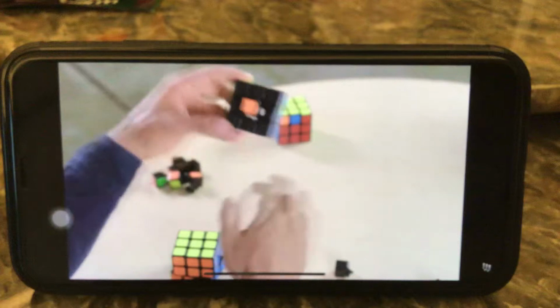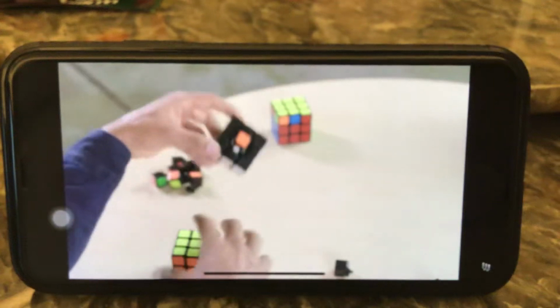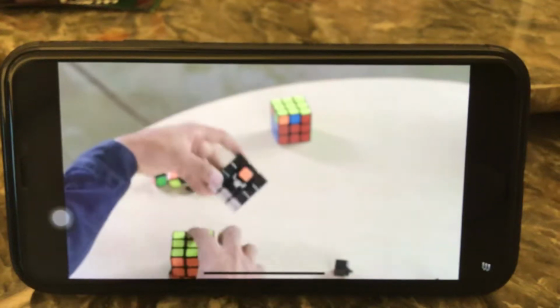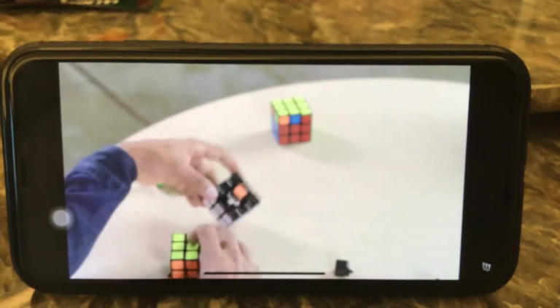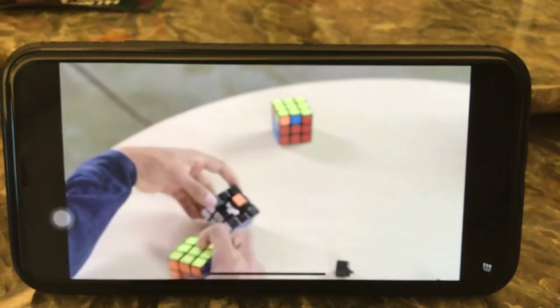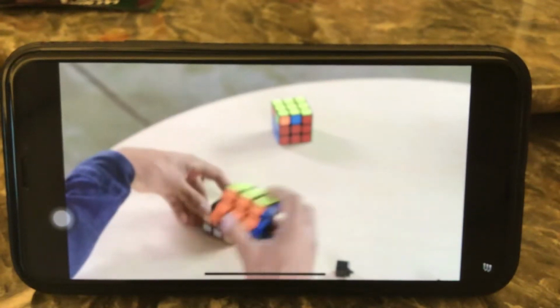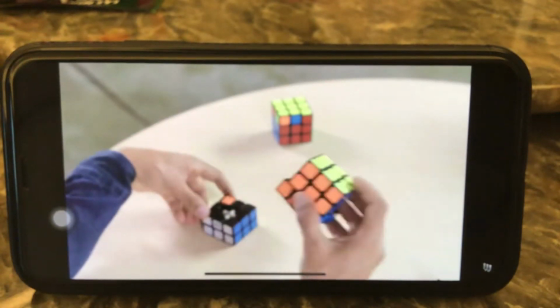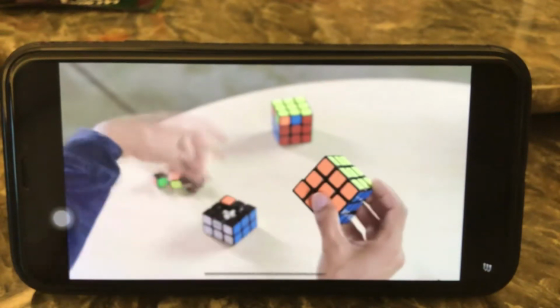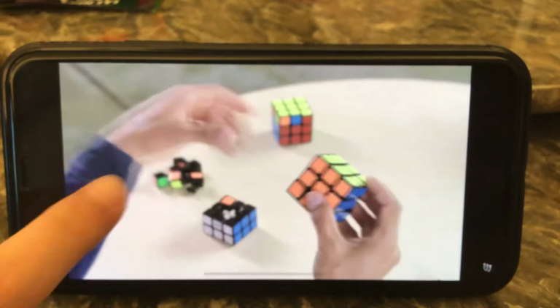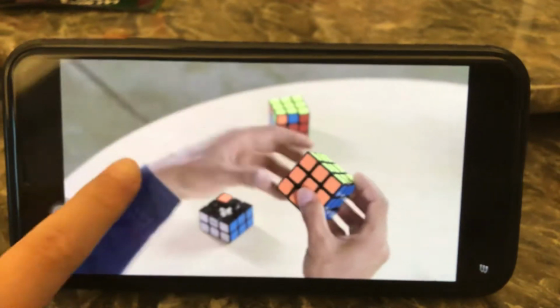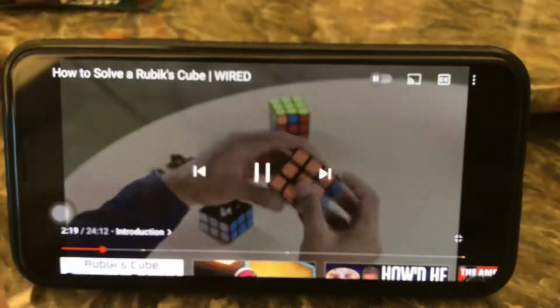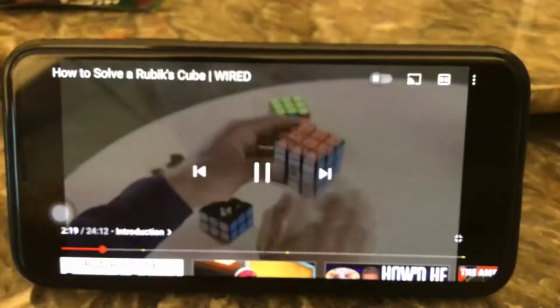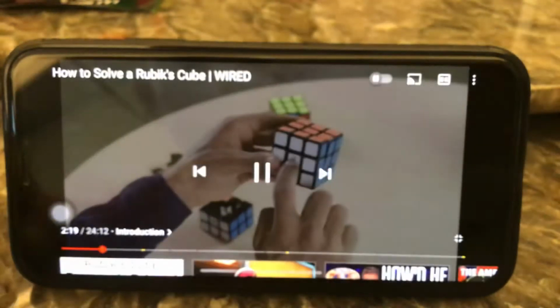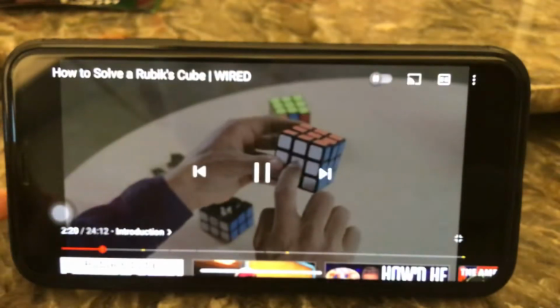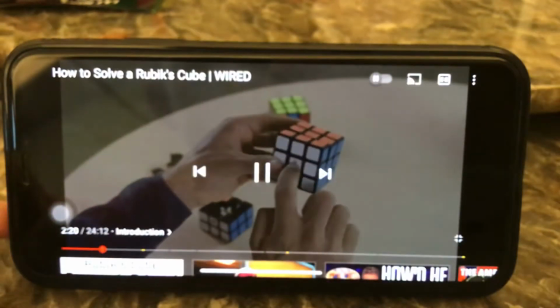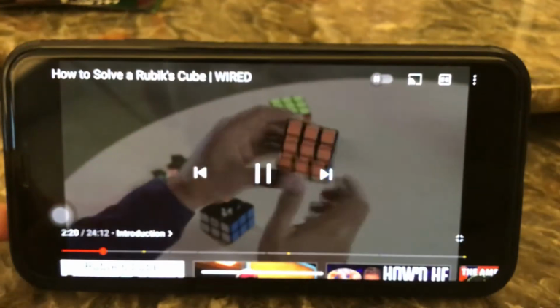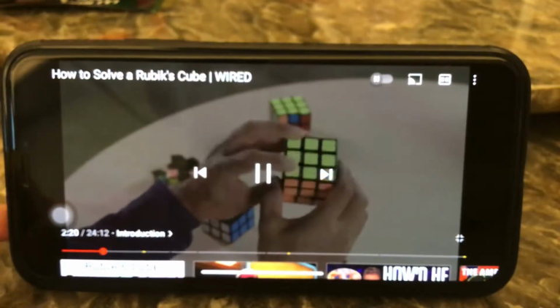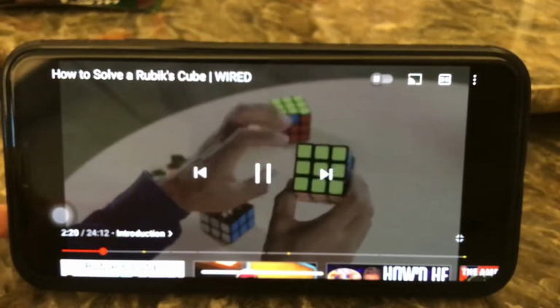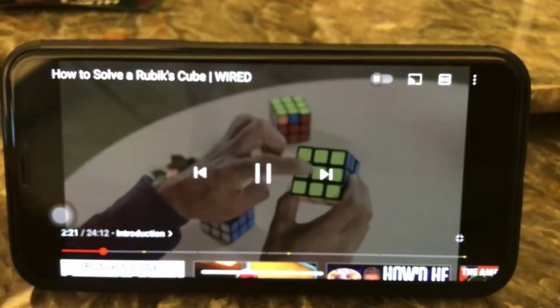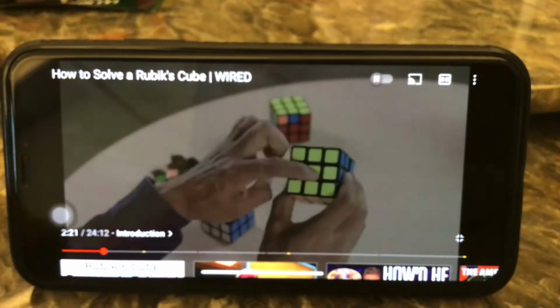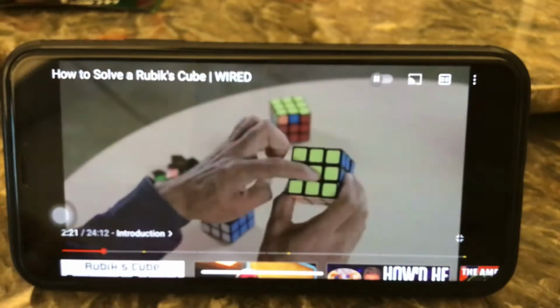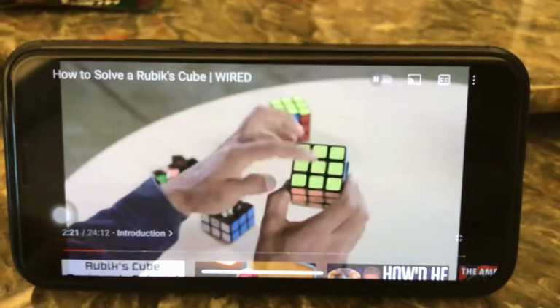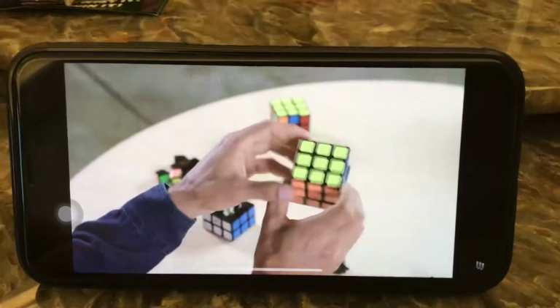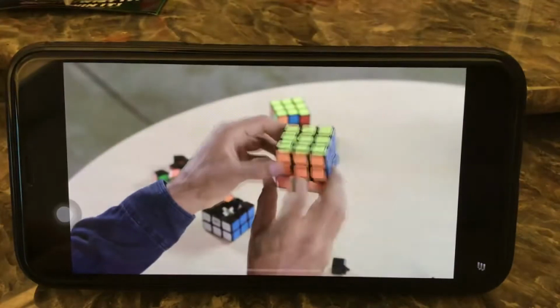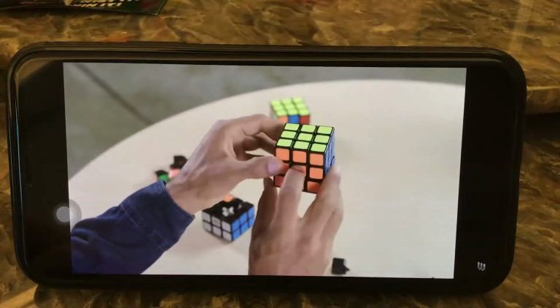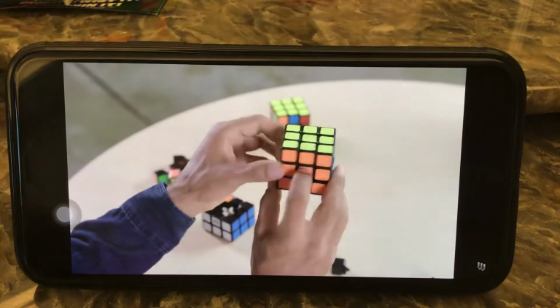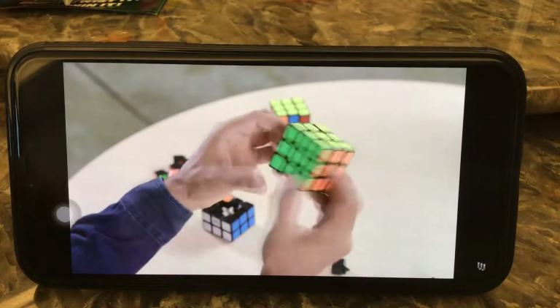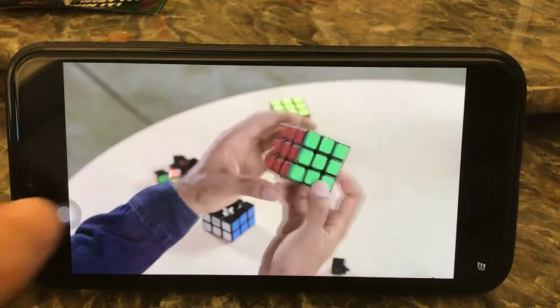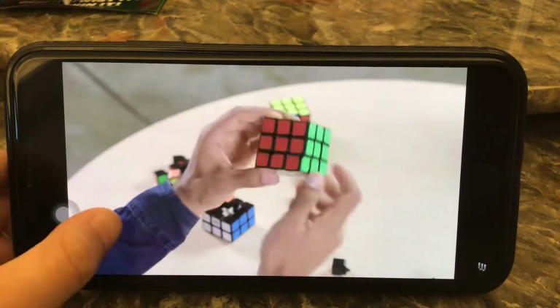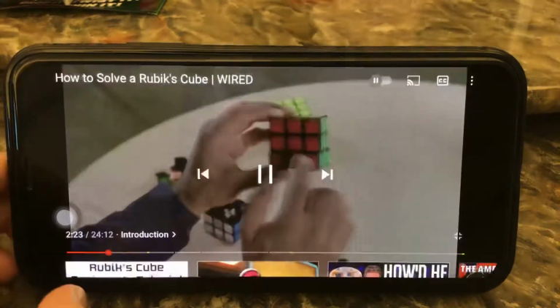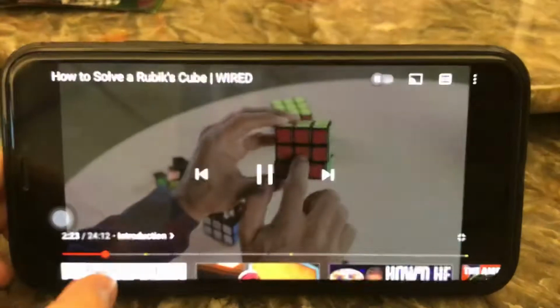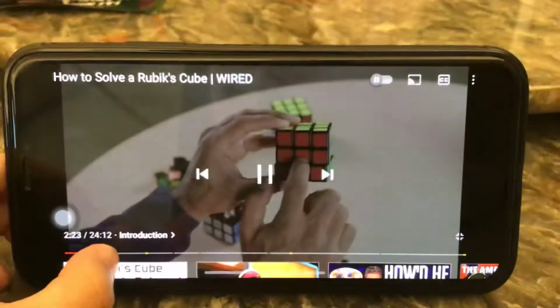For example, the white center is always opposite the yellow center. The orange center is always opposite the red center.